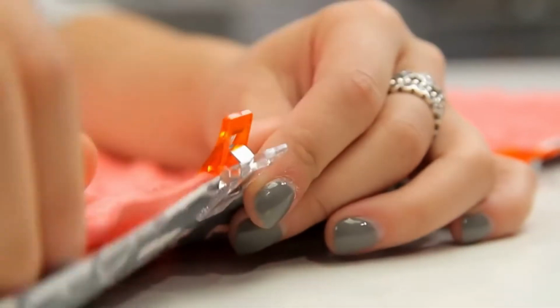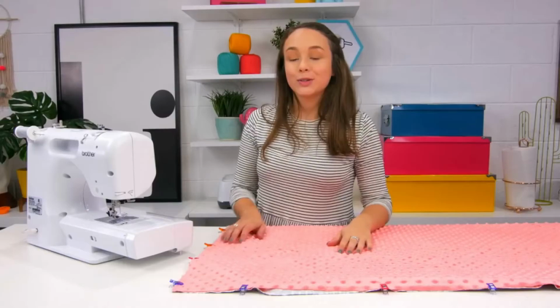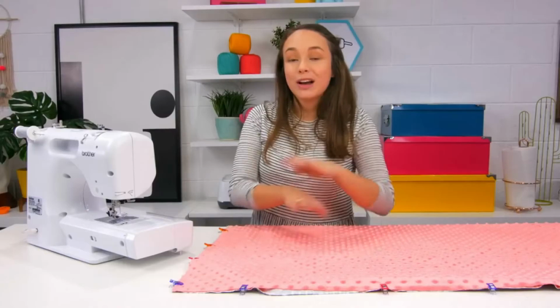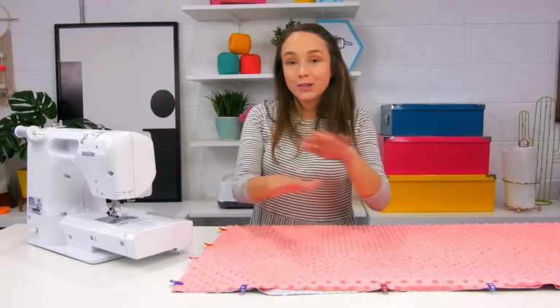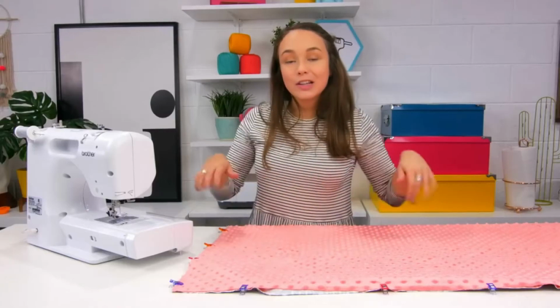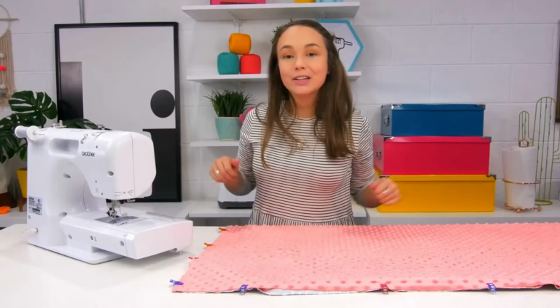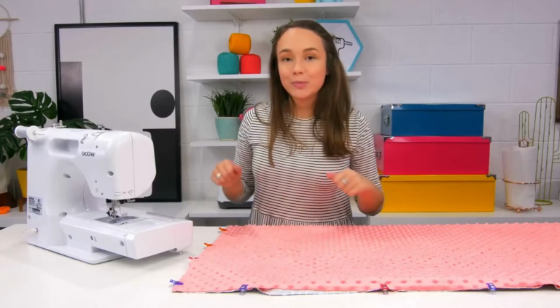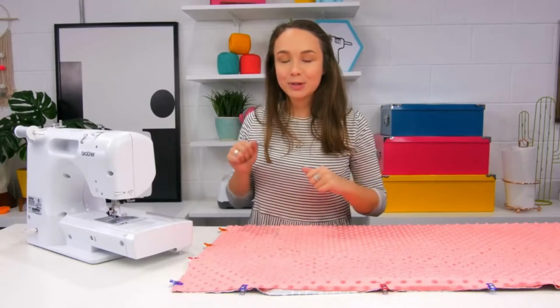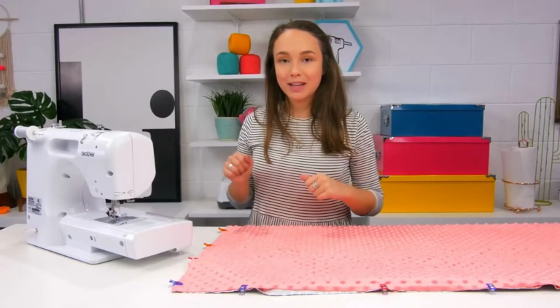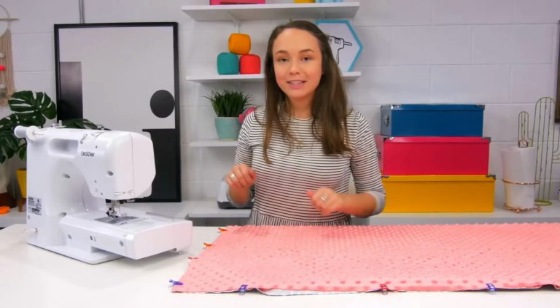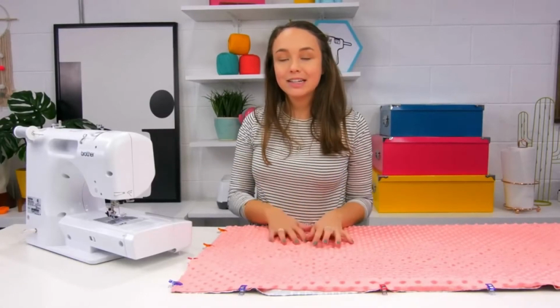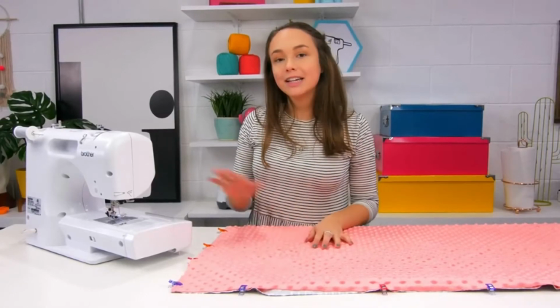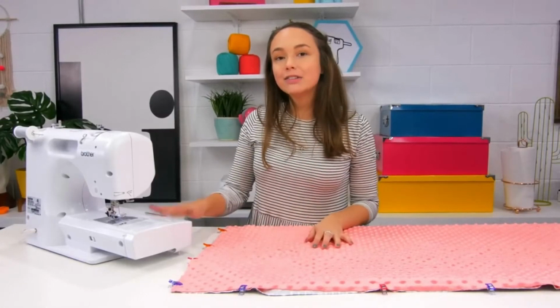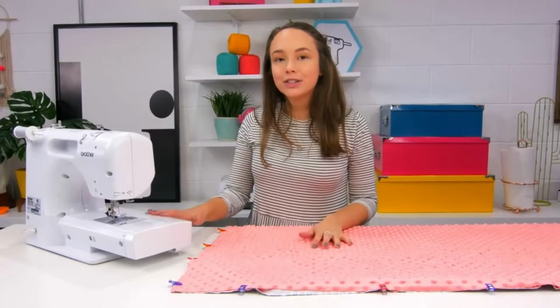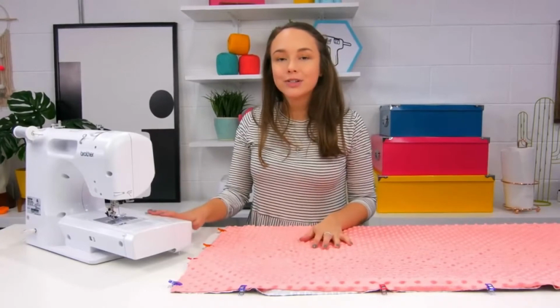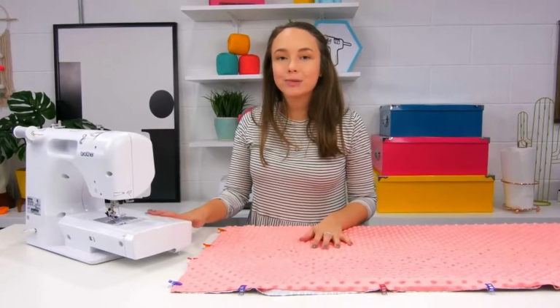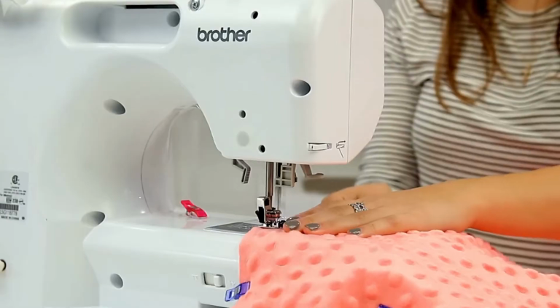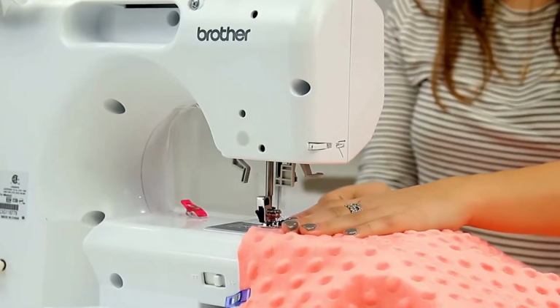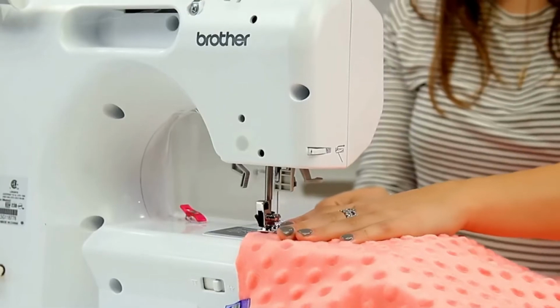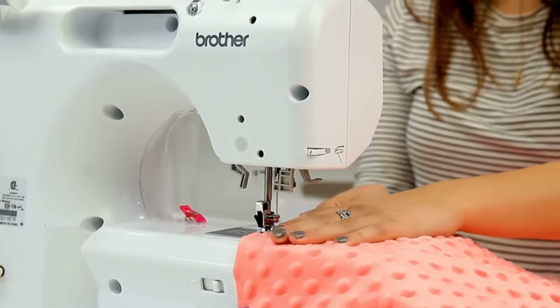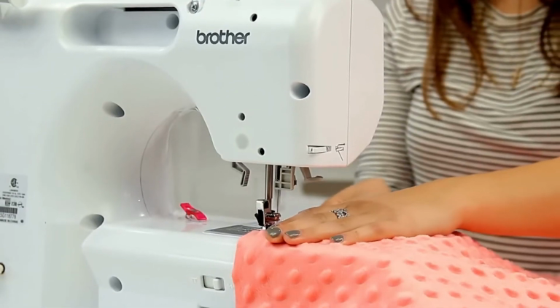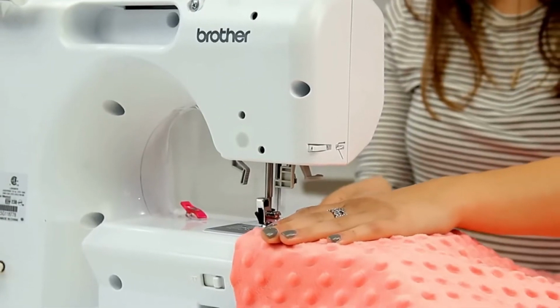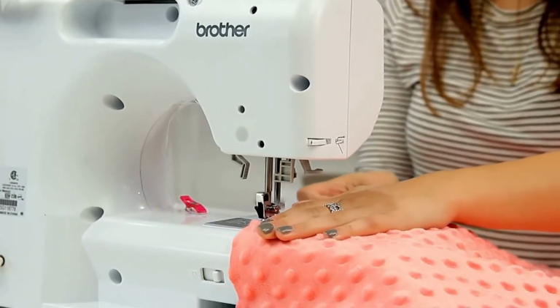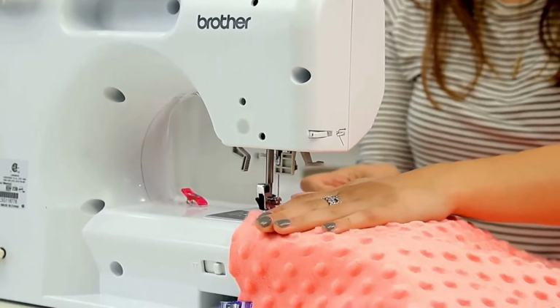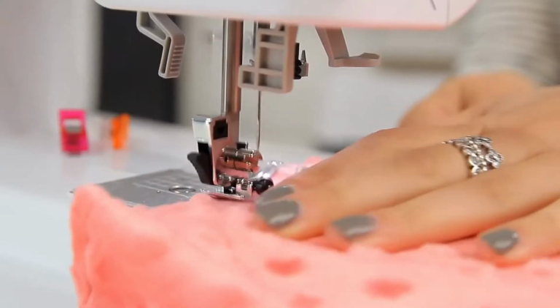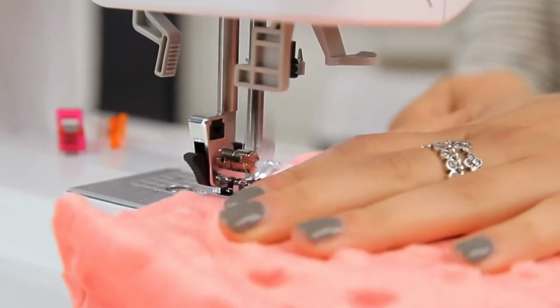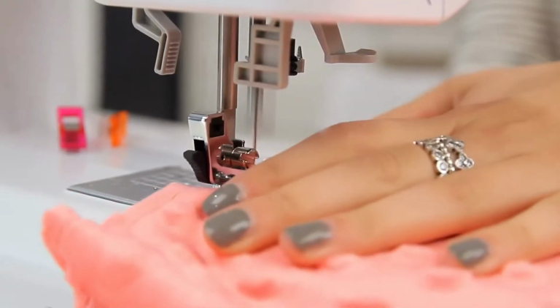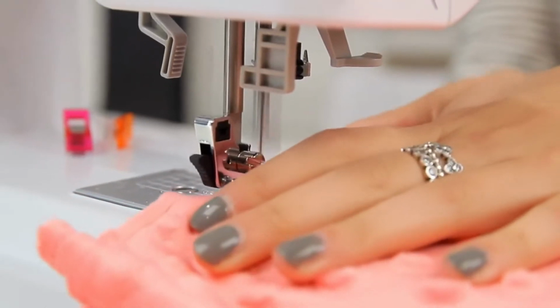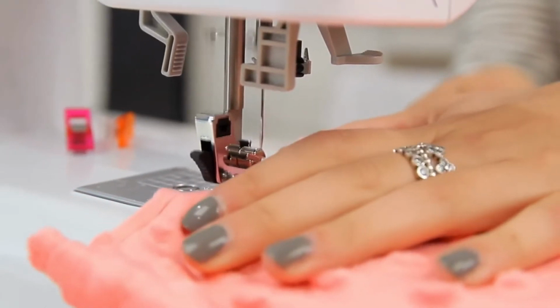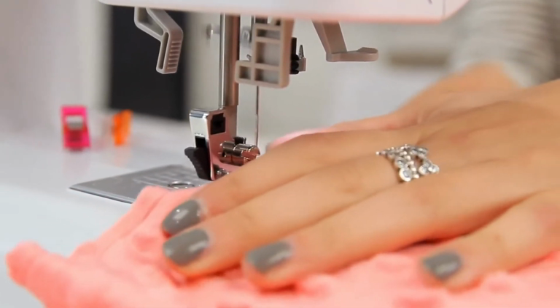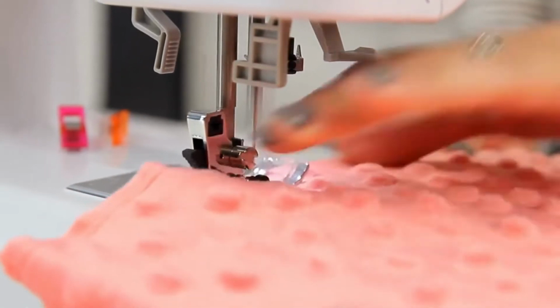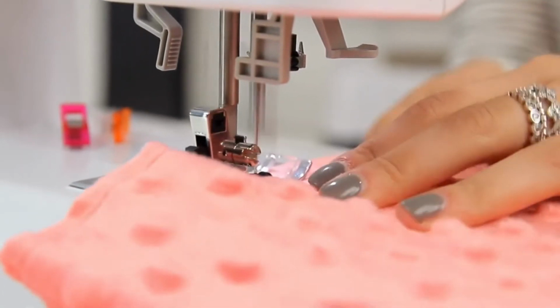So after all your clips are in place, you're gonna take it over to your sewing machine and sew with a quarter inch seam allowance all the way around the blanket.